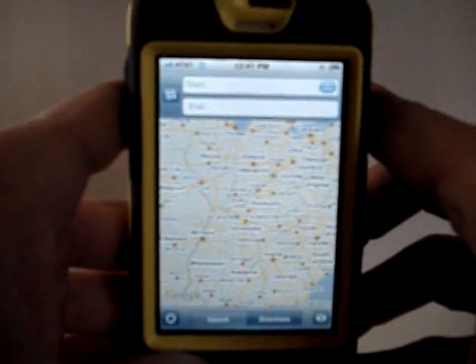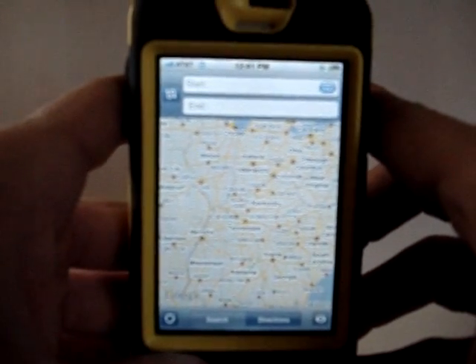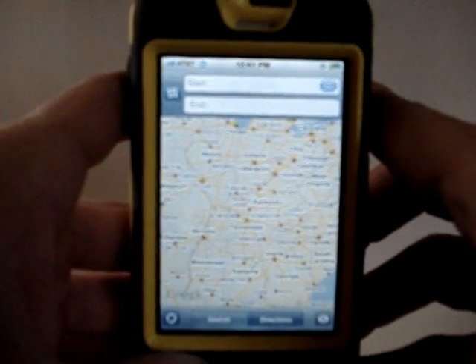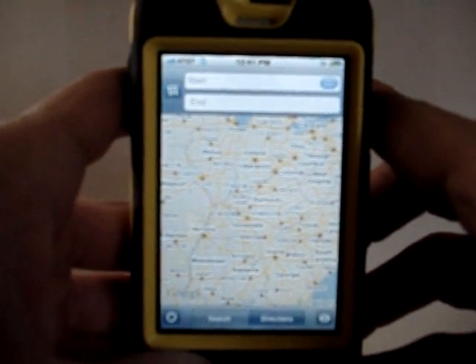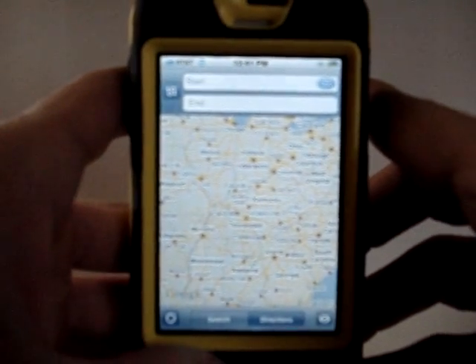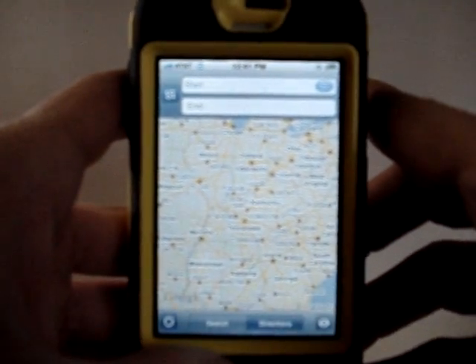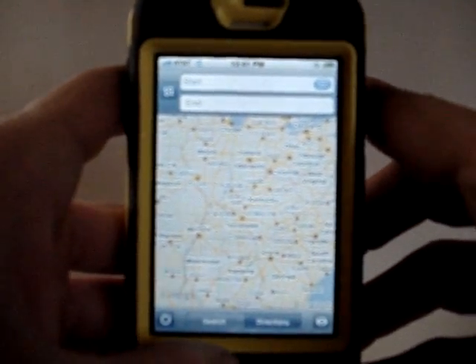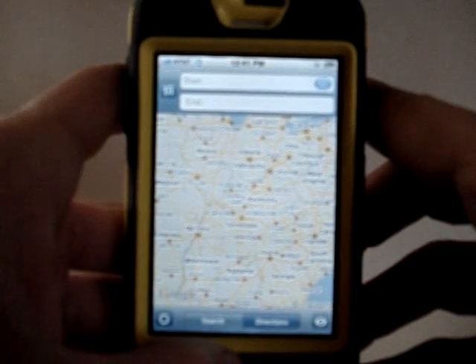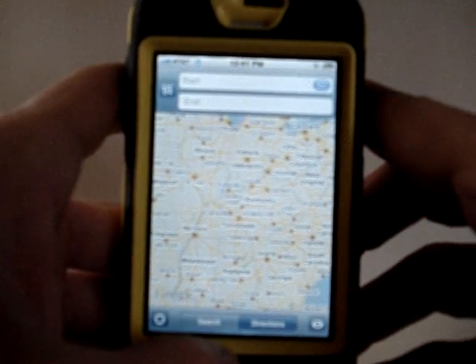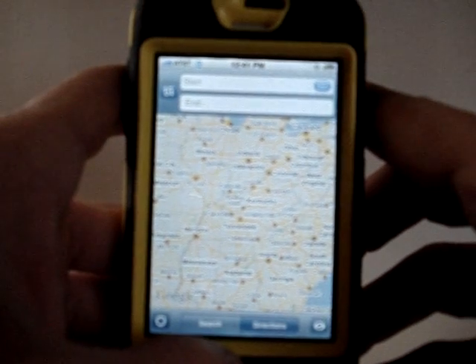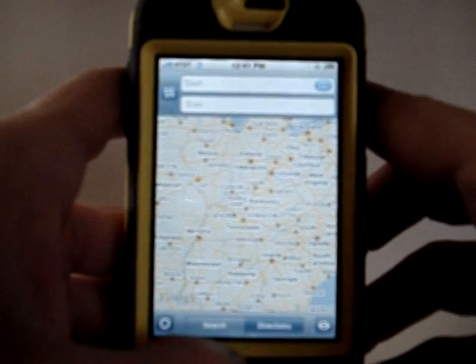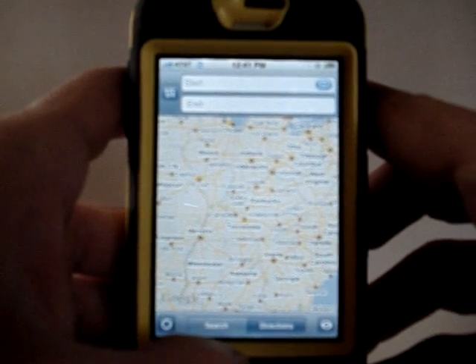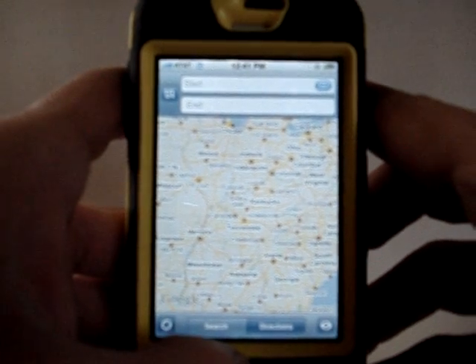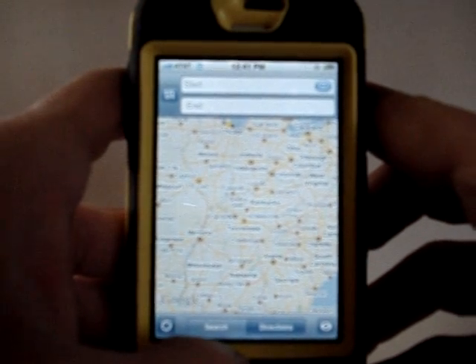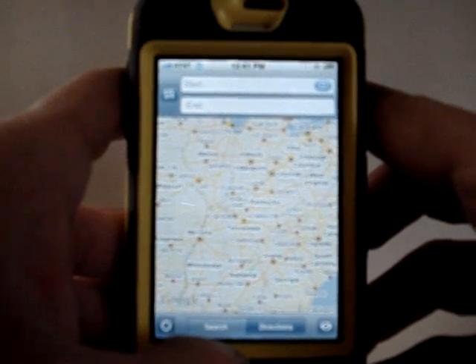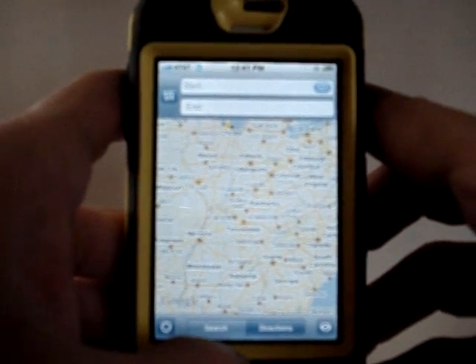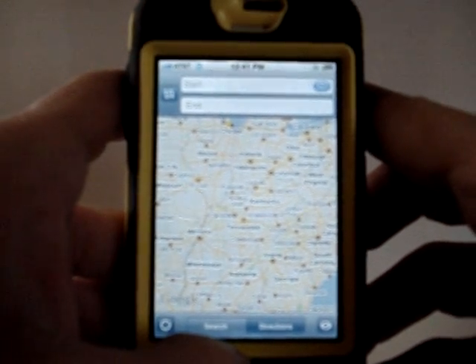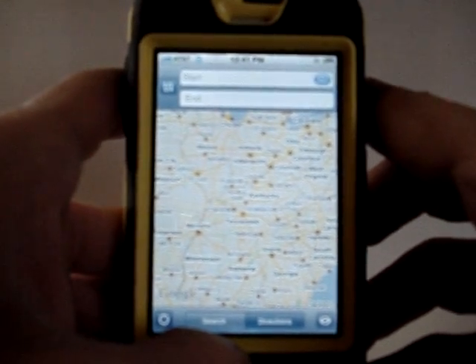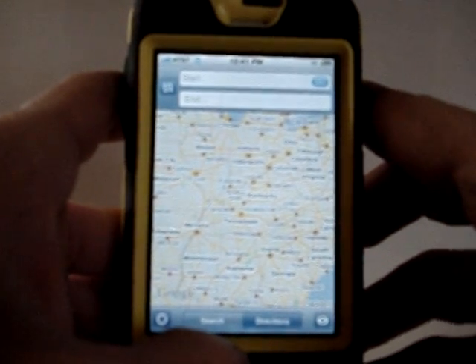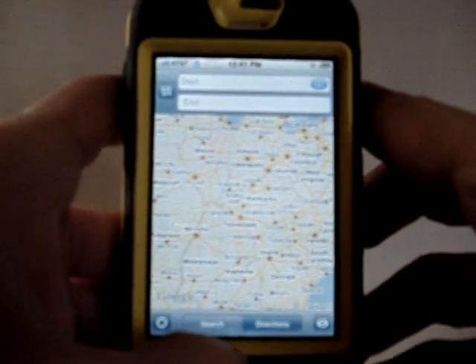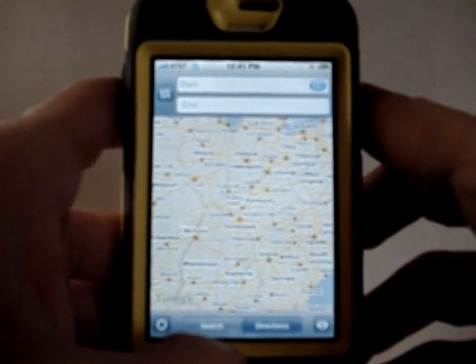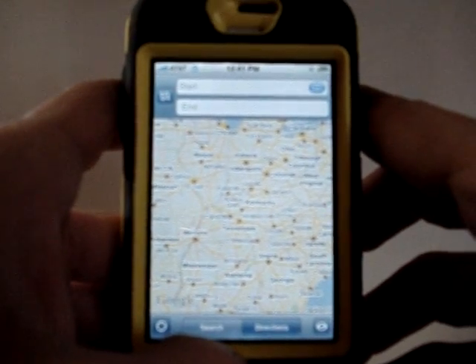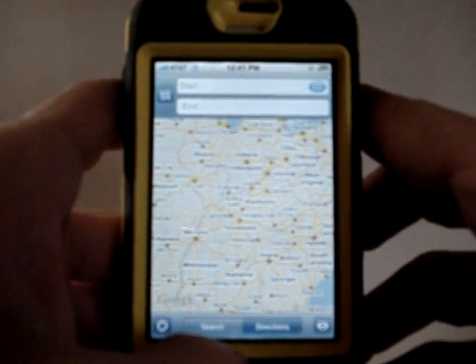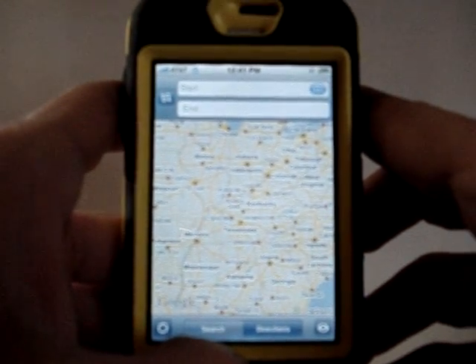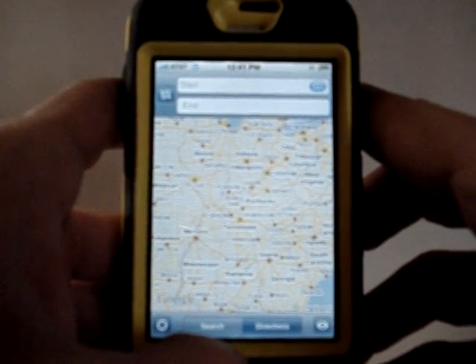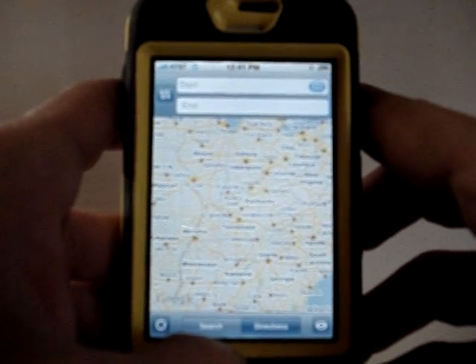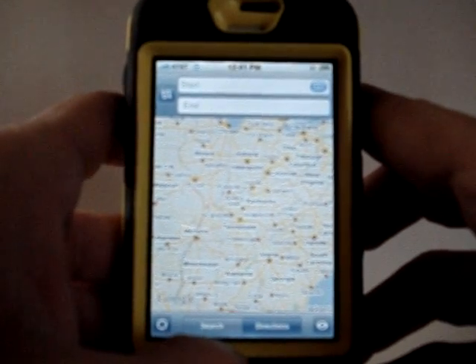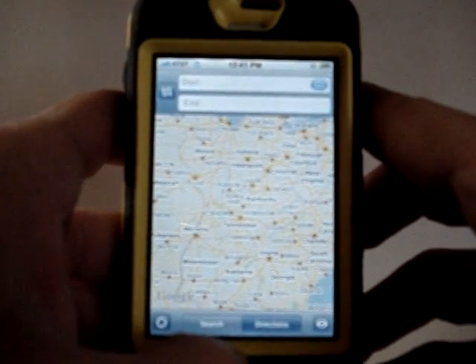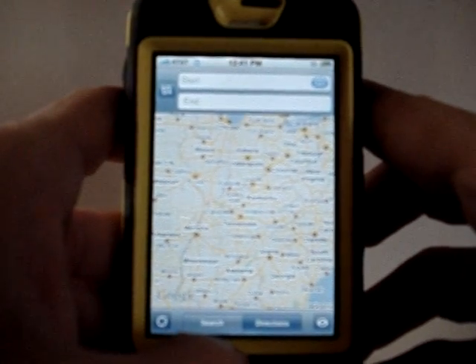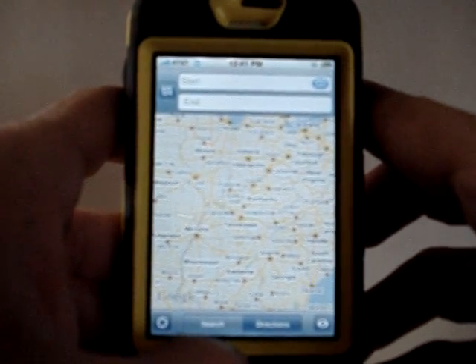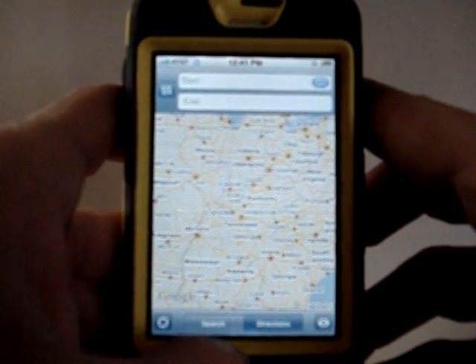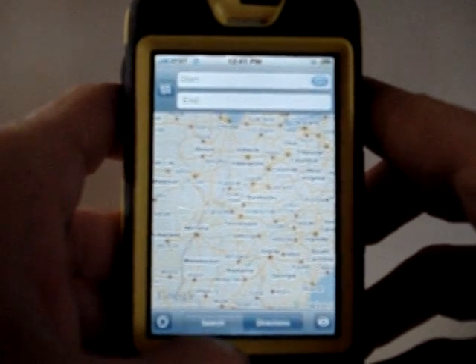That is how you delete the pins for the maps. There you have it — you don't have to restore your phone.